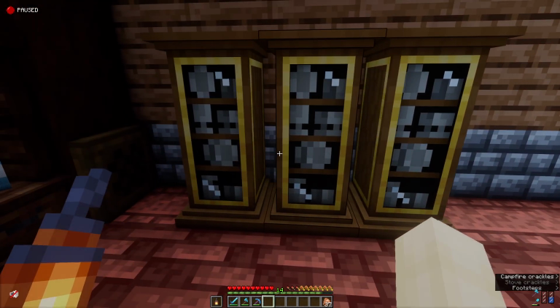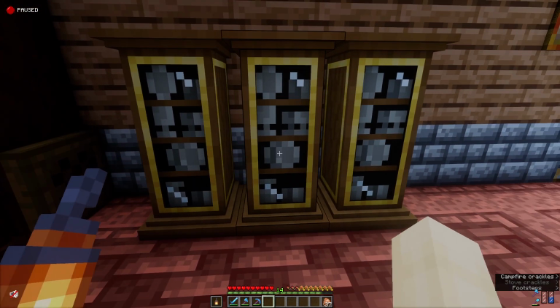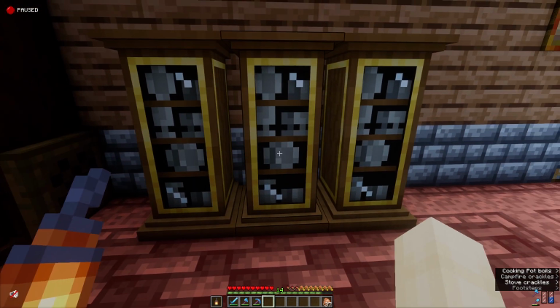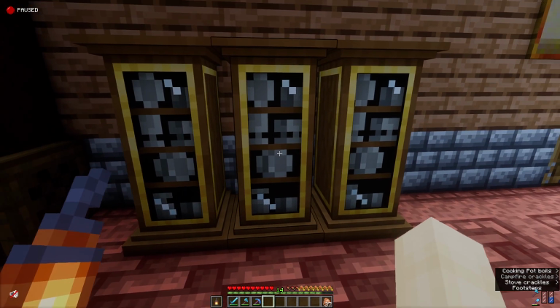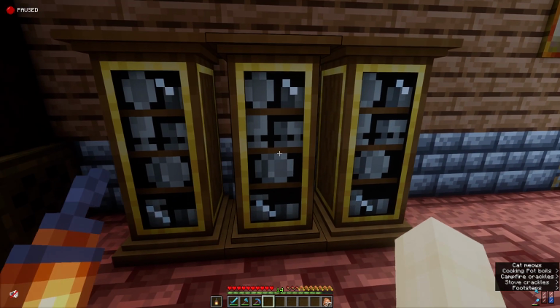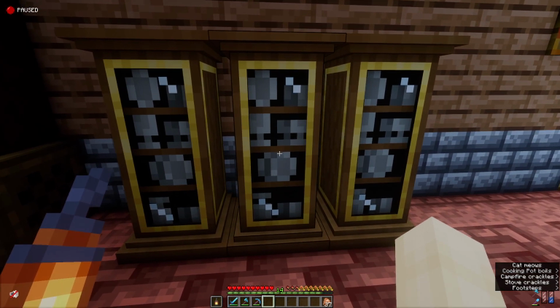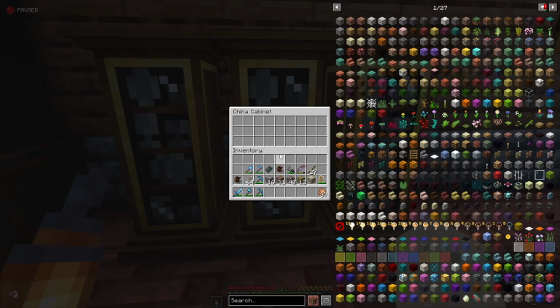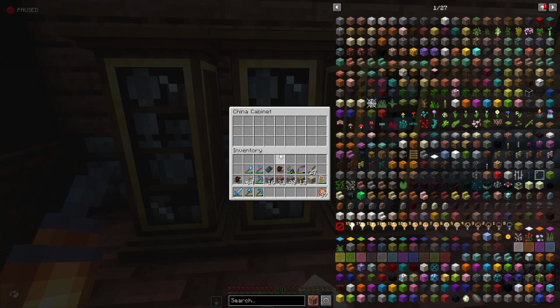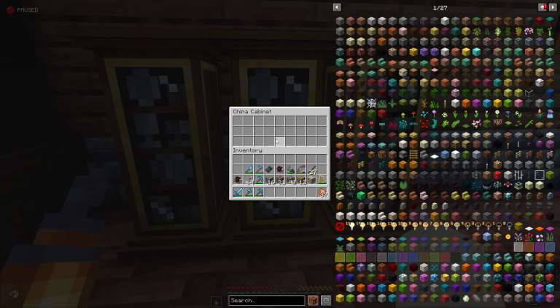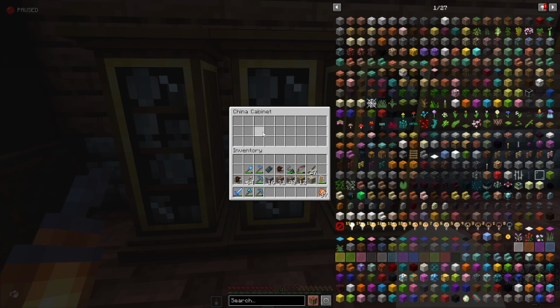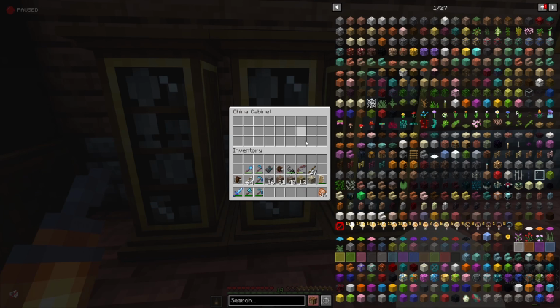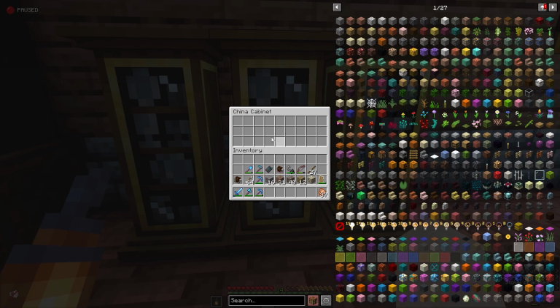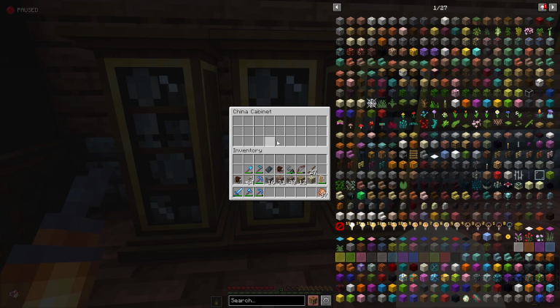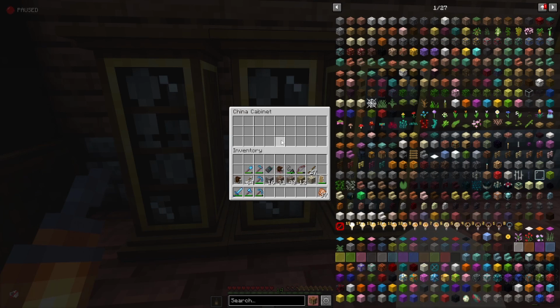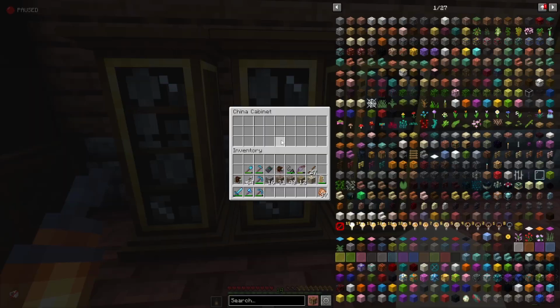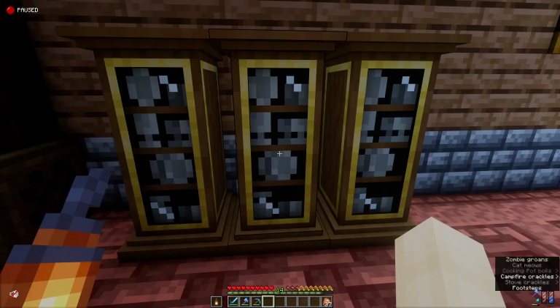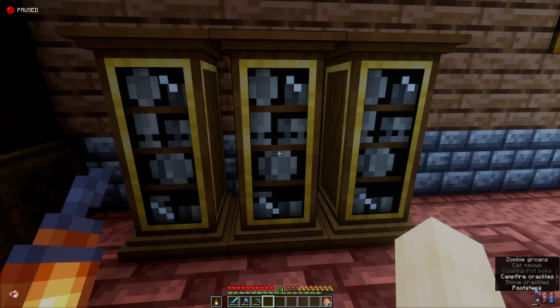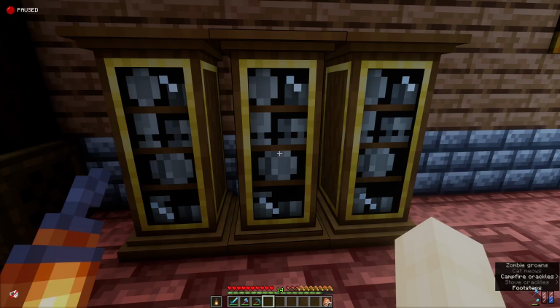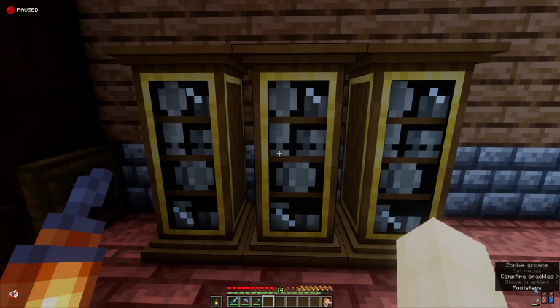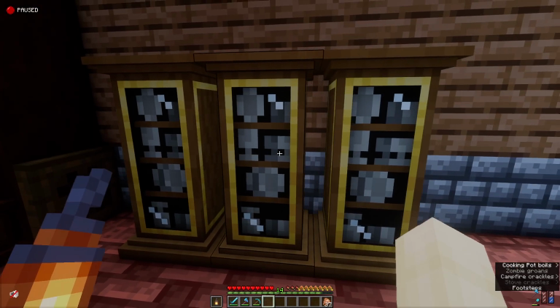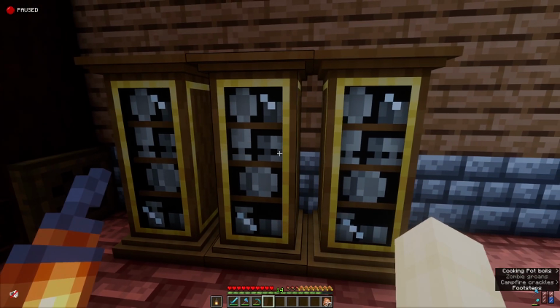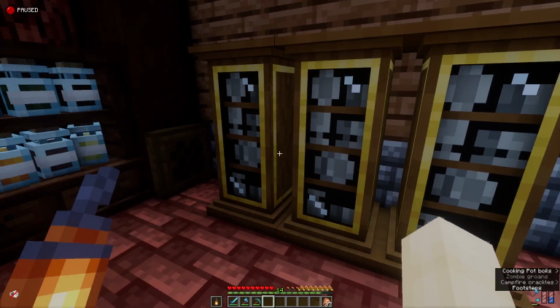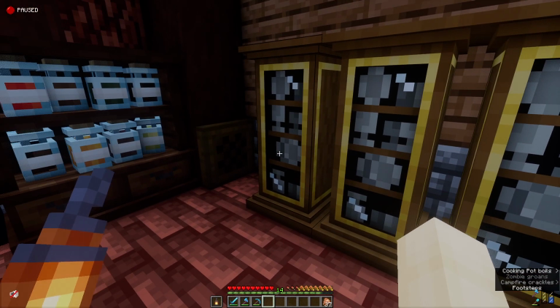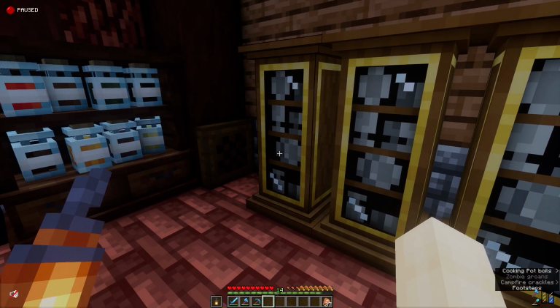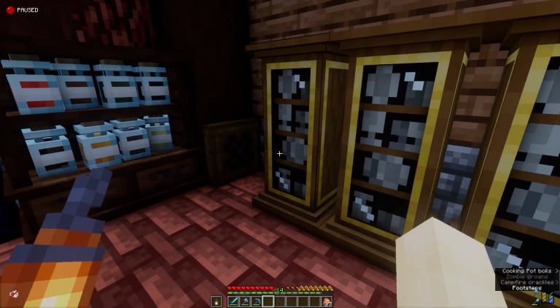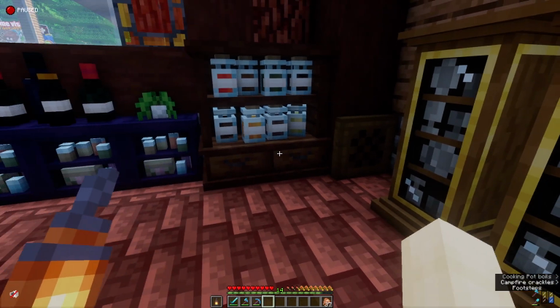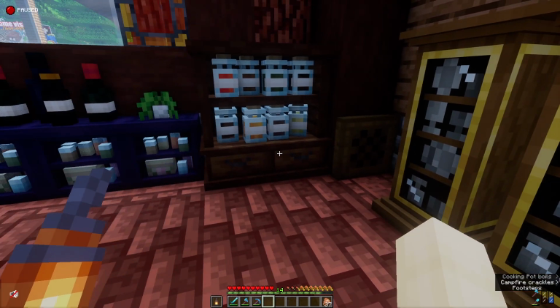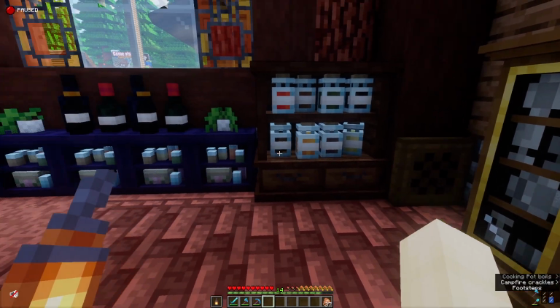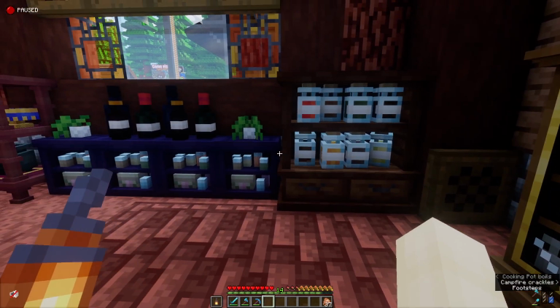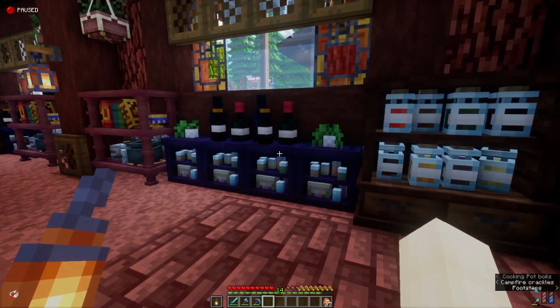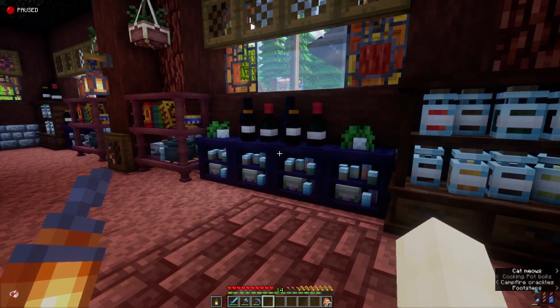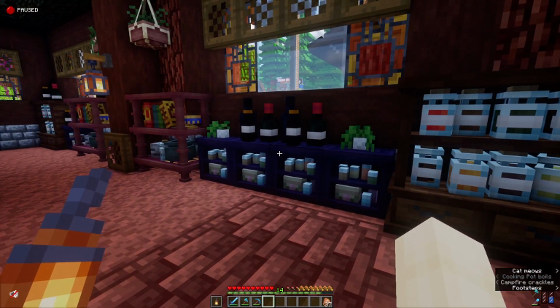Some new blocks again — these are china cabinets. You can actually store stuff in here like chests. Yeah, china cabinets. They're all pretty cool.